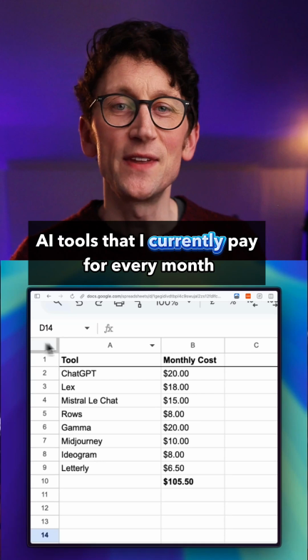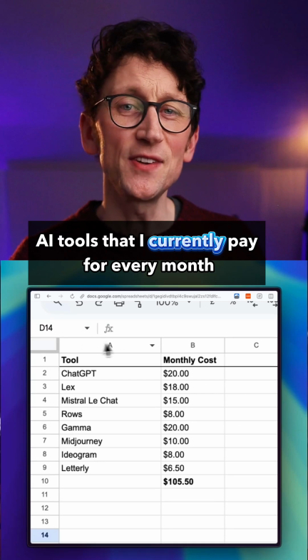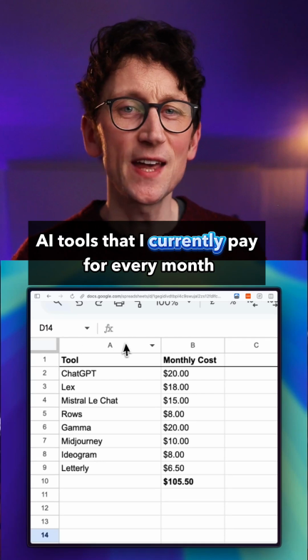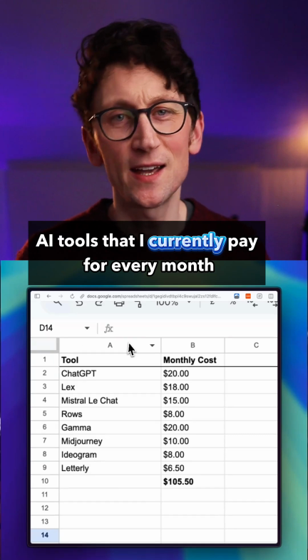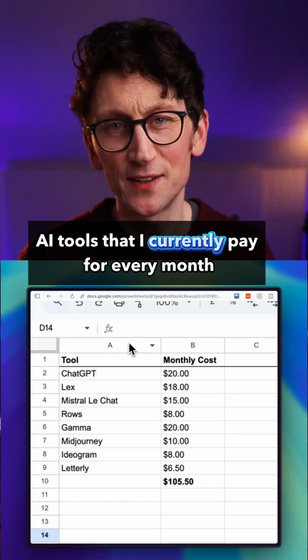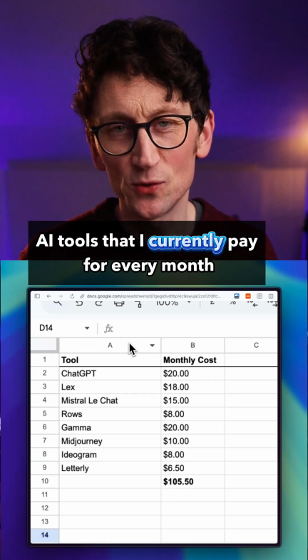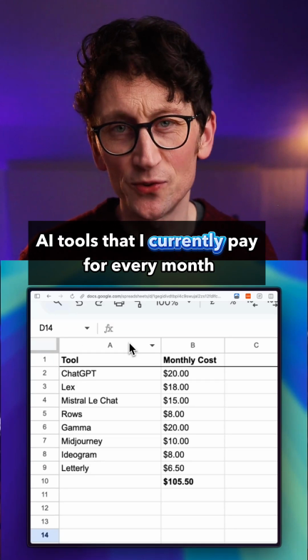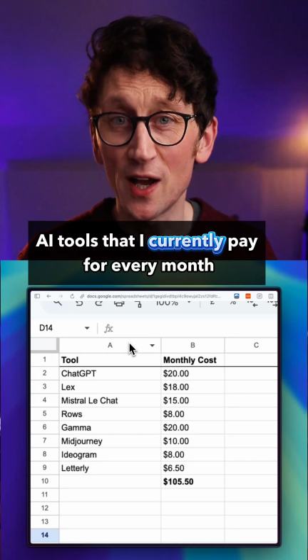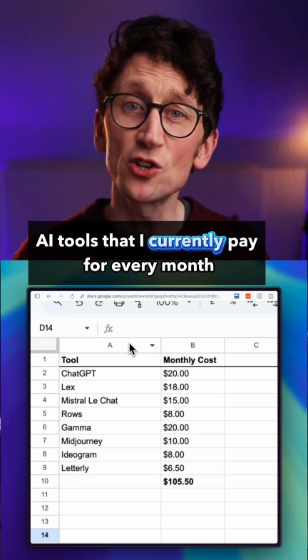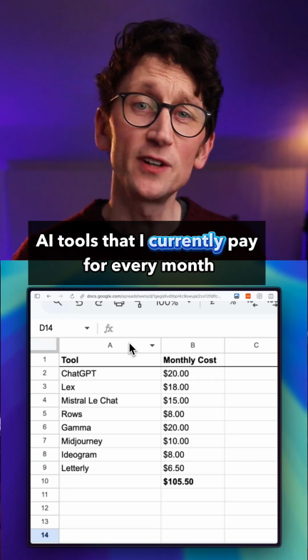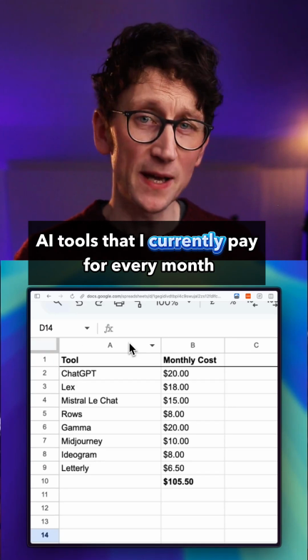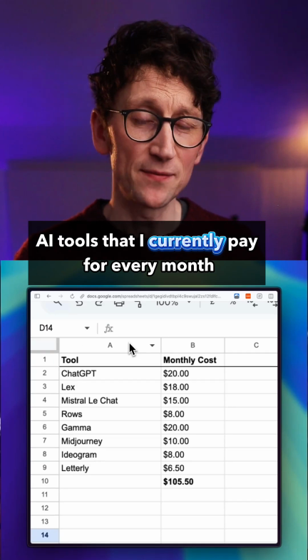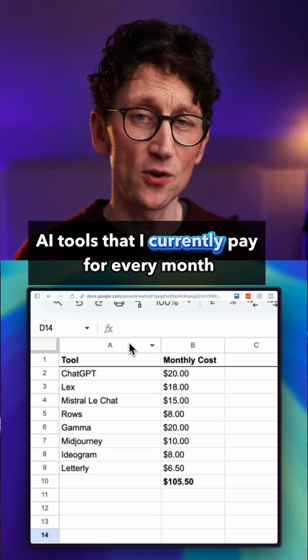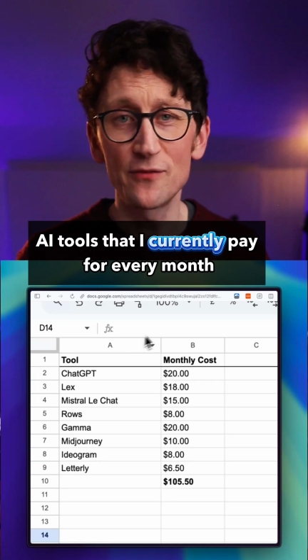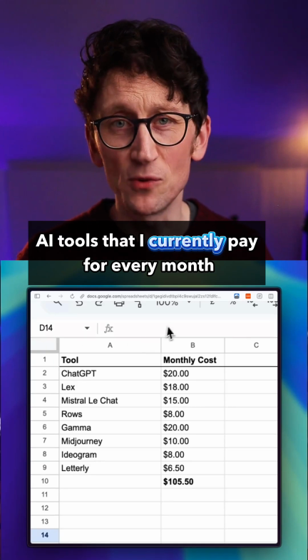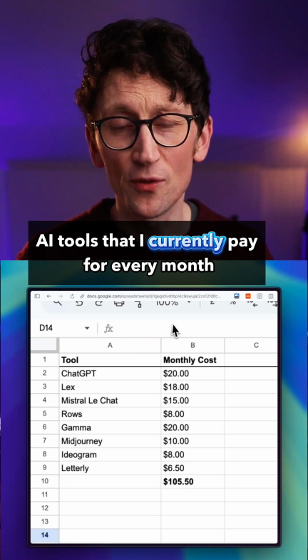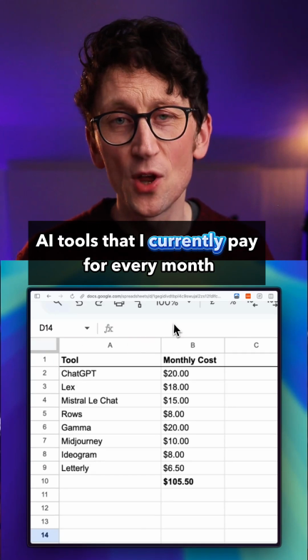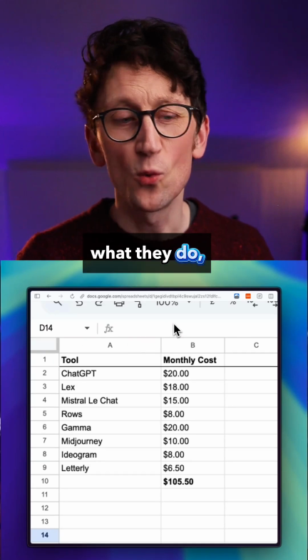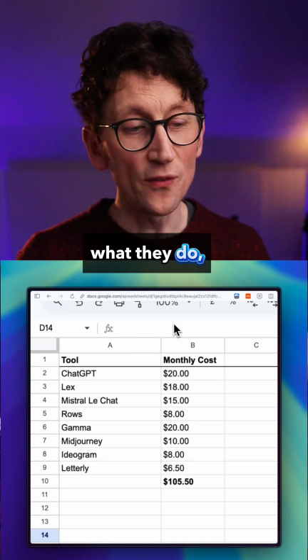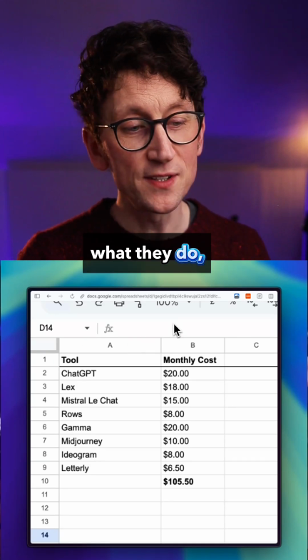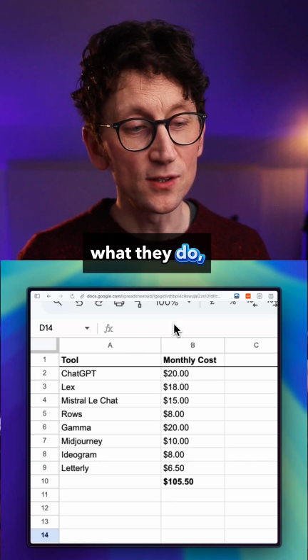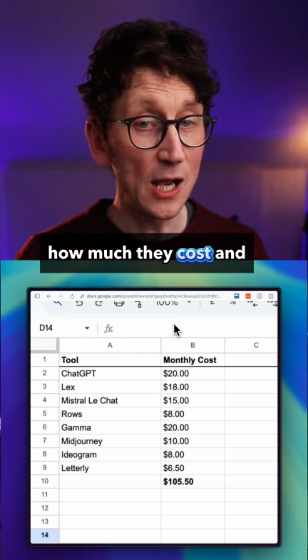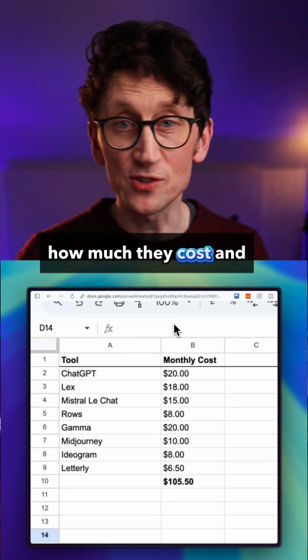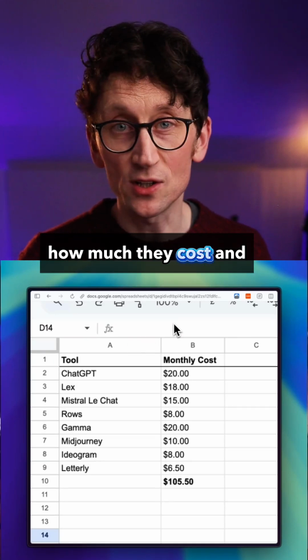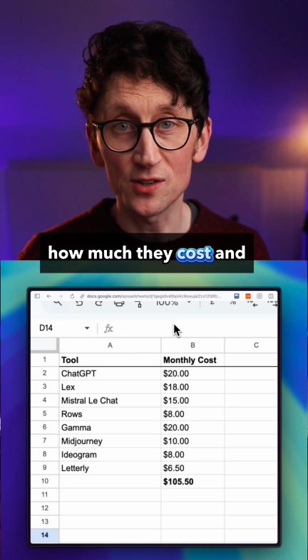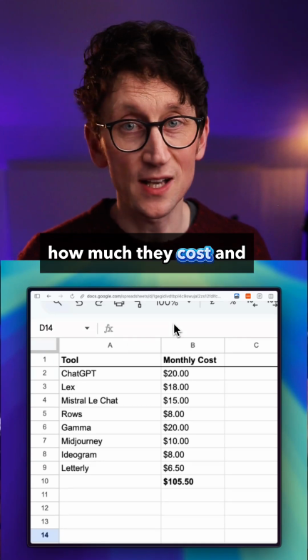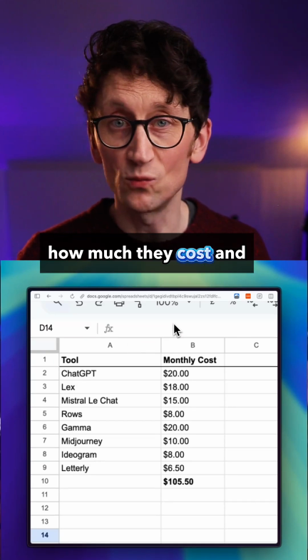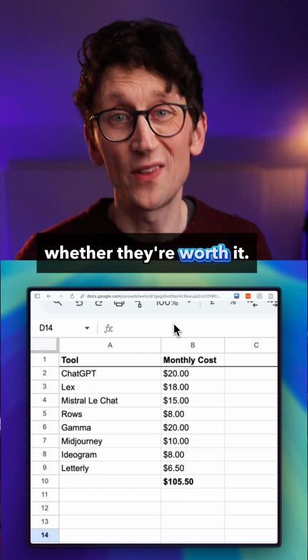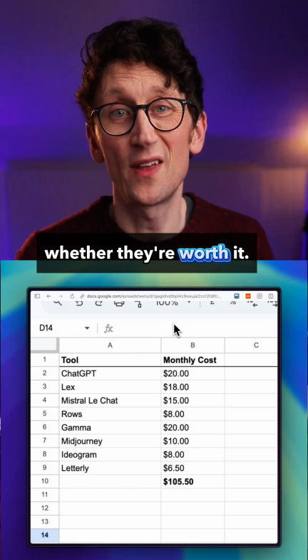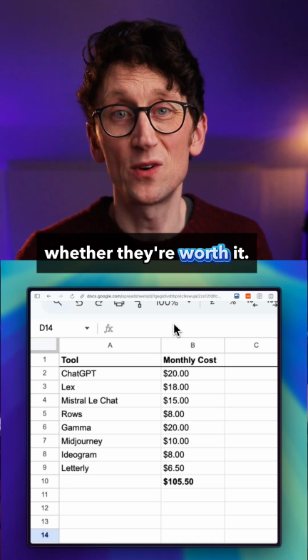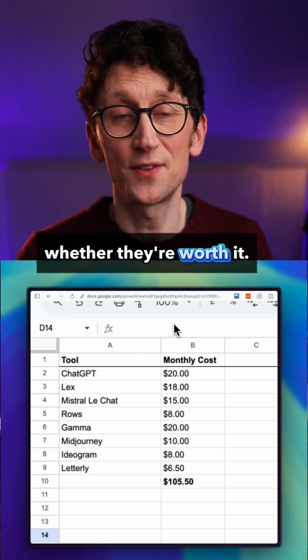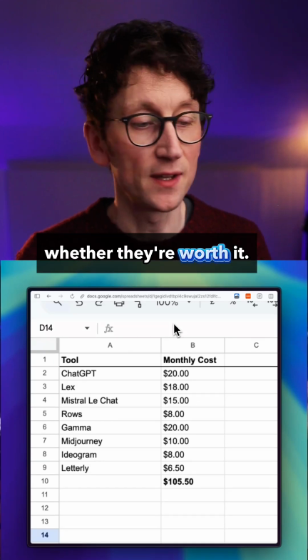These are the AI tools that I currently pay for every month, what they do, how much they cost, and whether they're worth it.